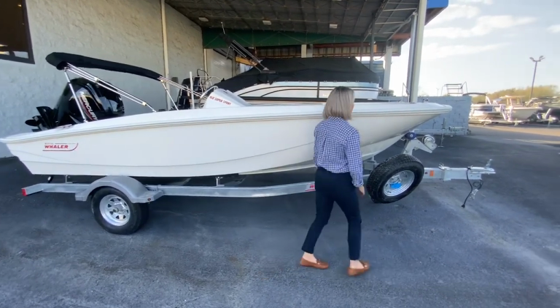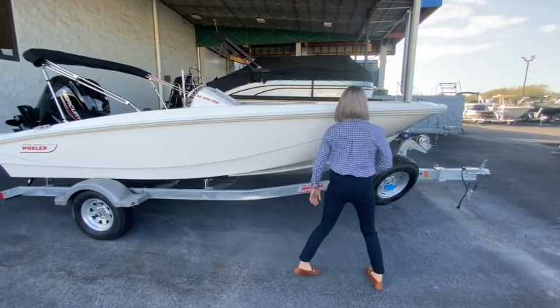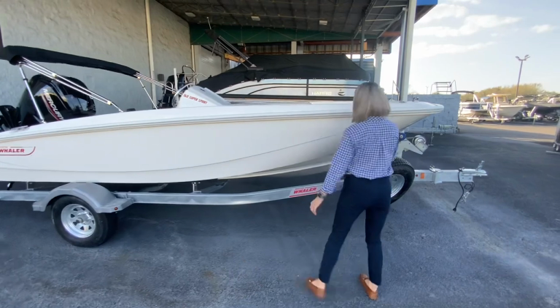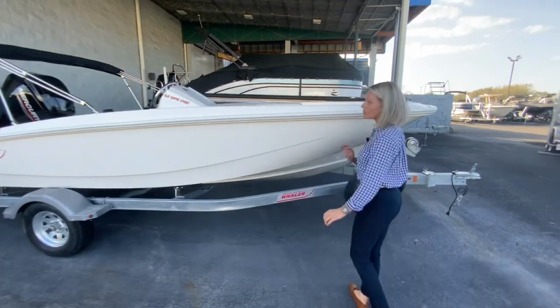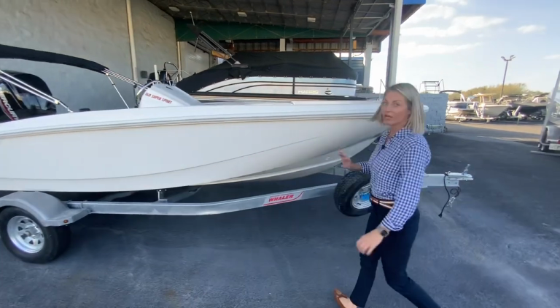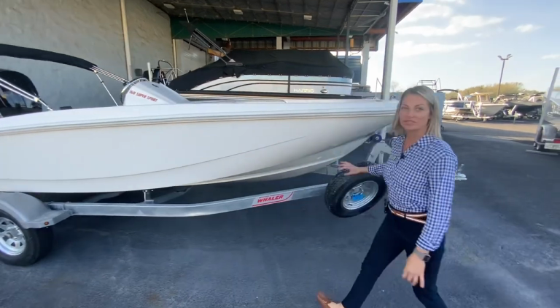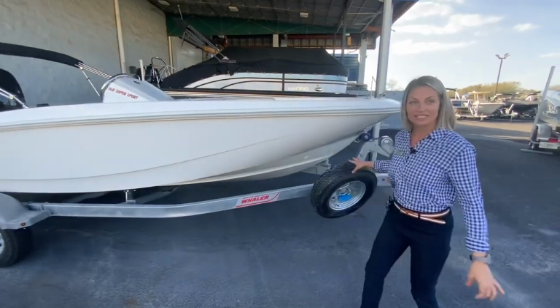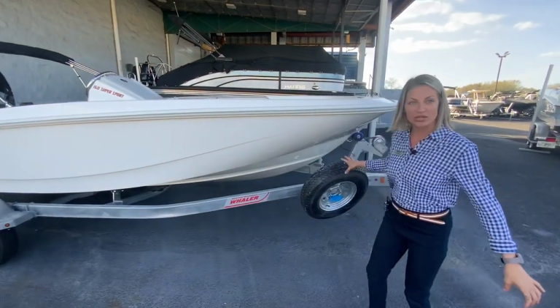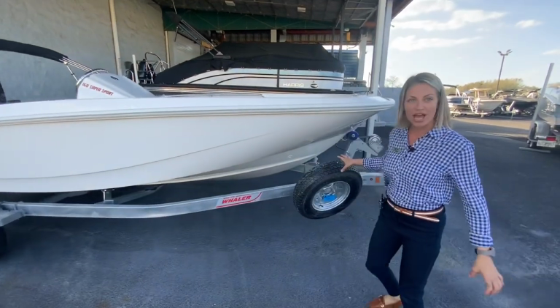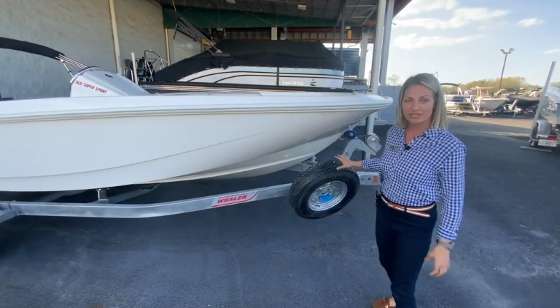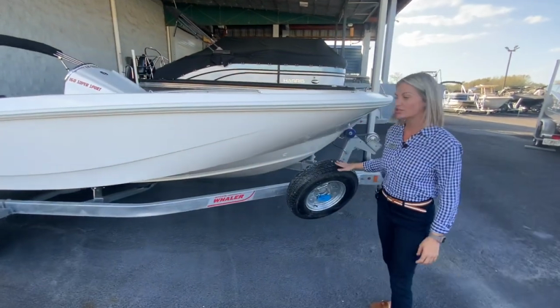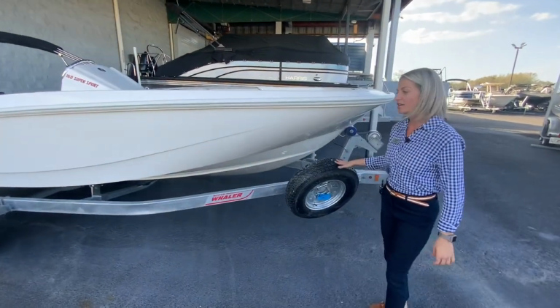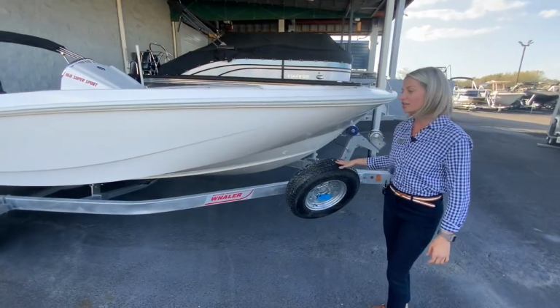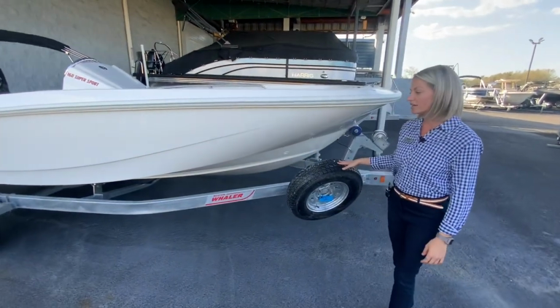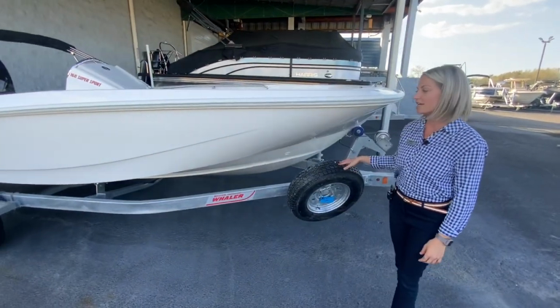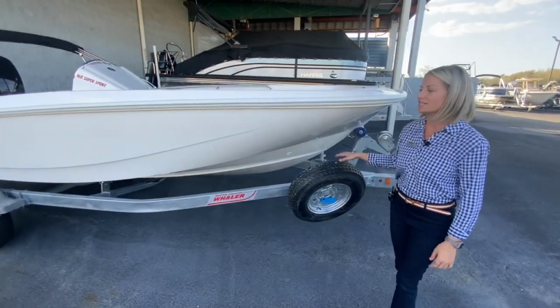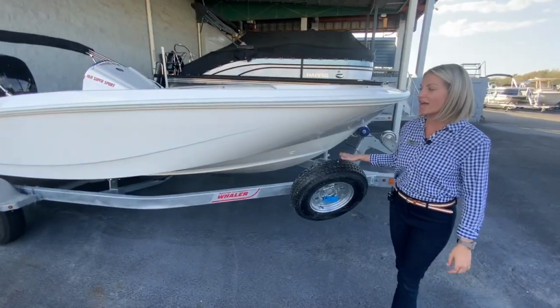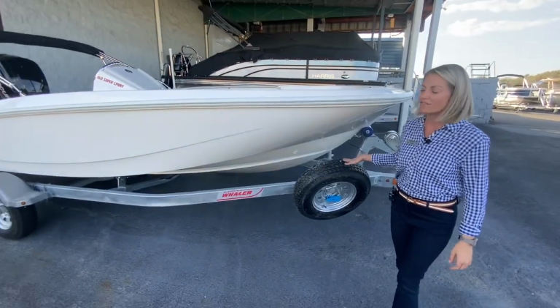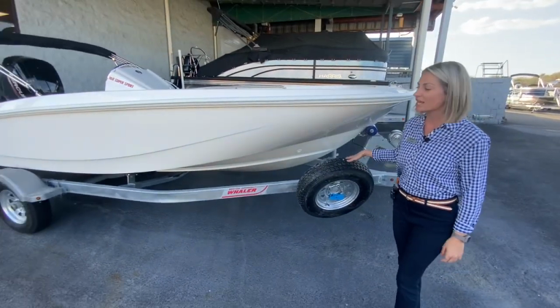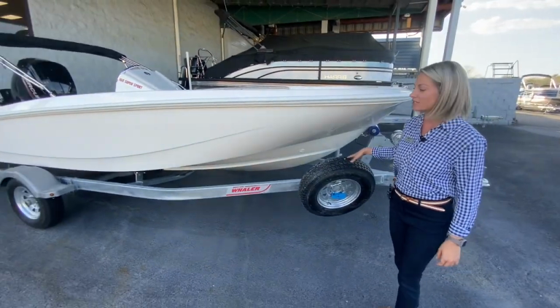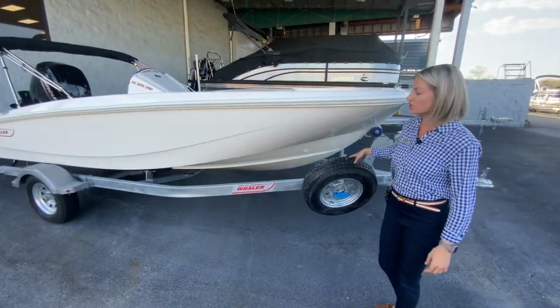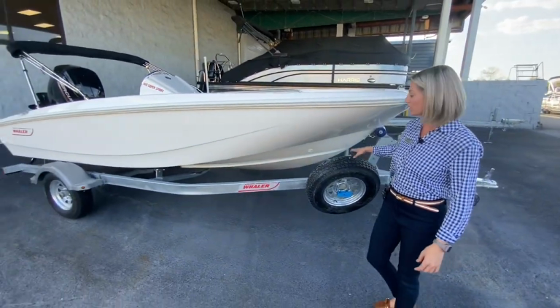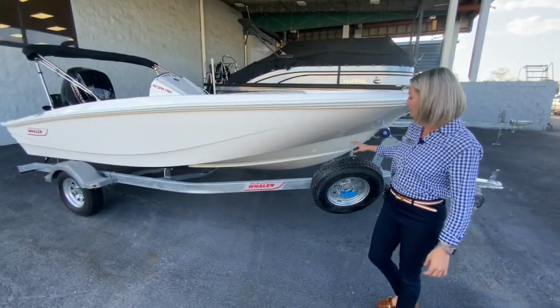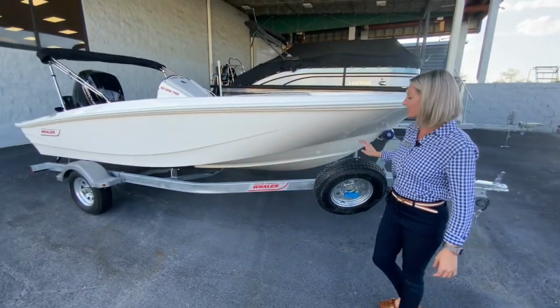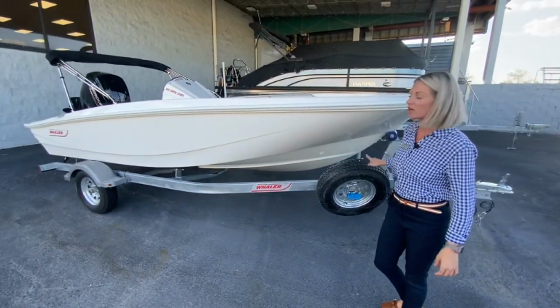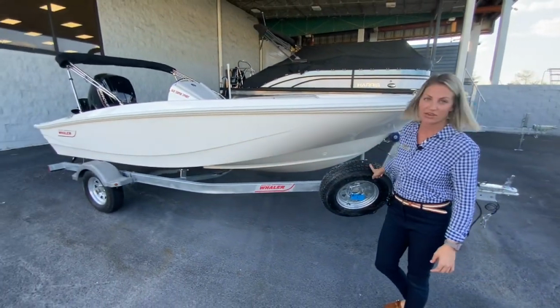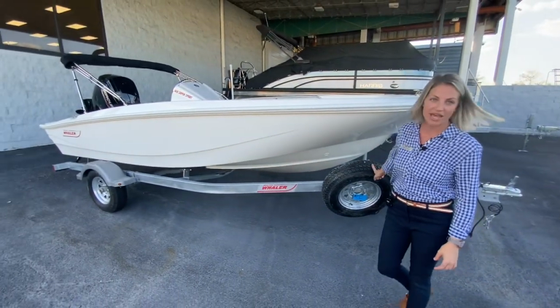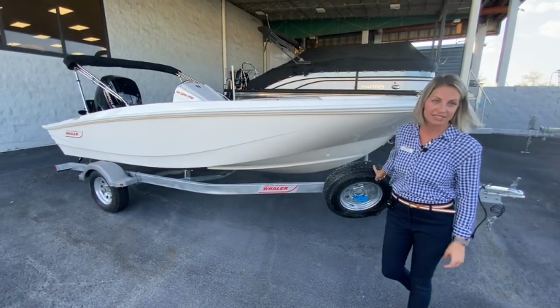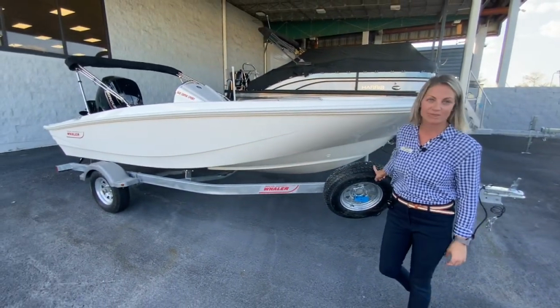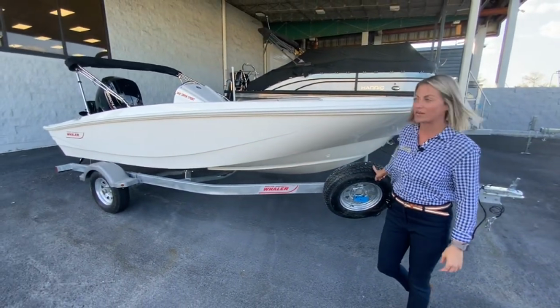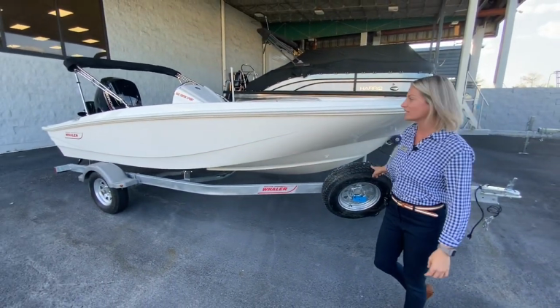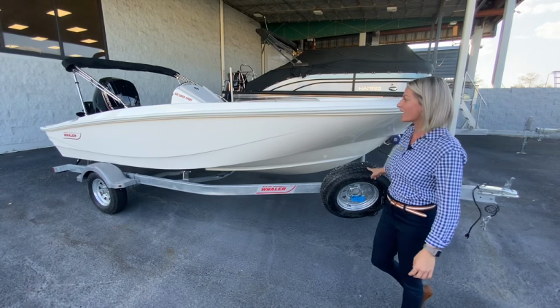This boat comes with a single axle trailer. It is a galvanized trailer and it also has the spare tire.